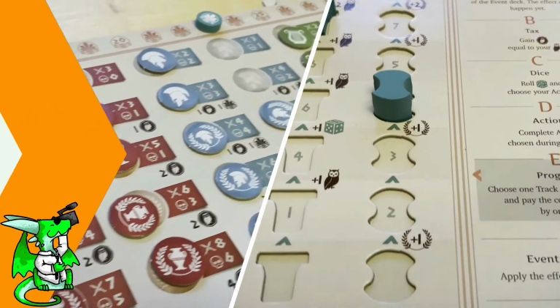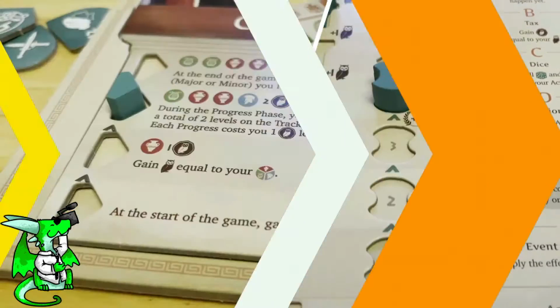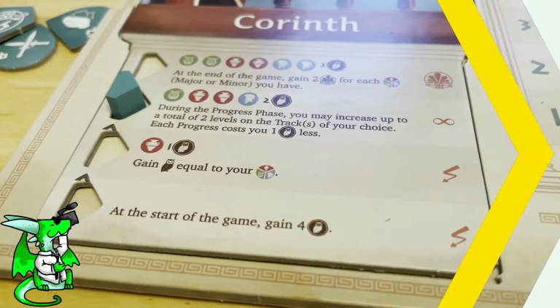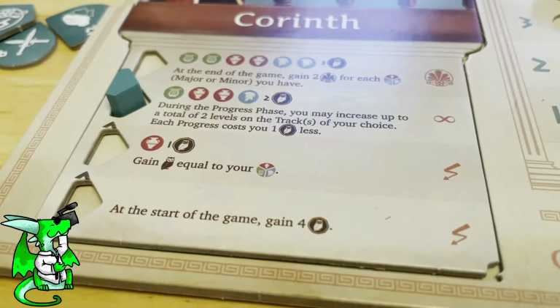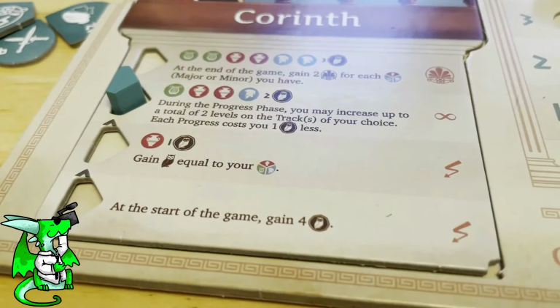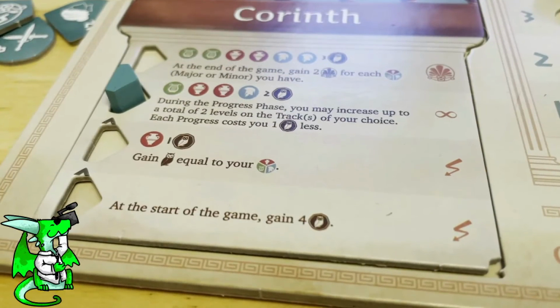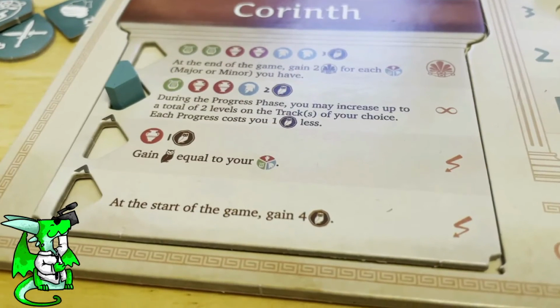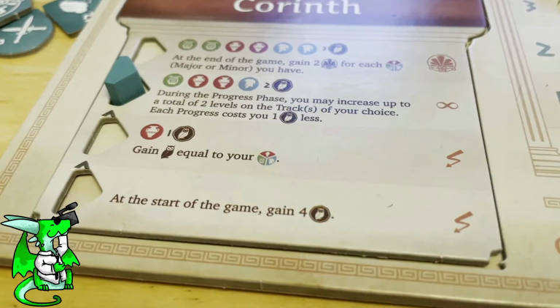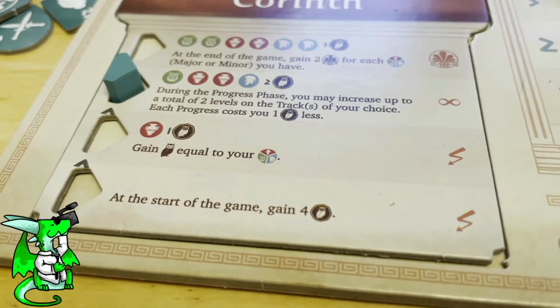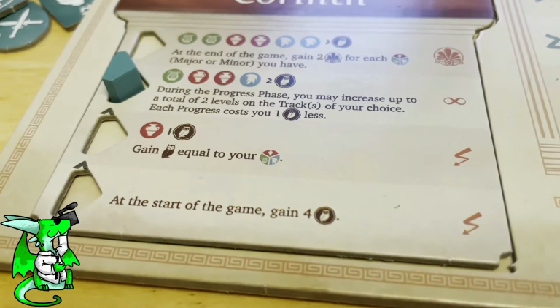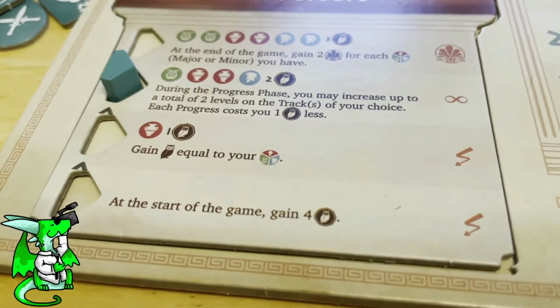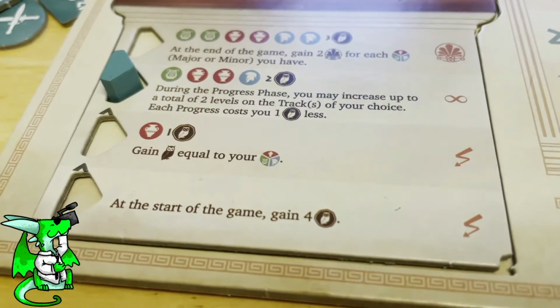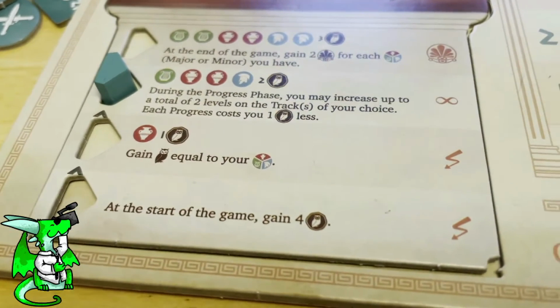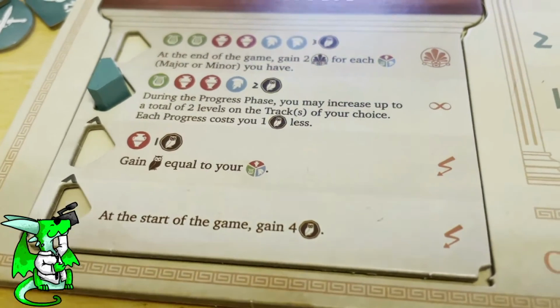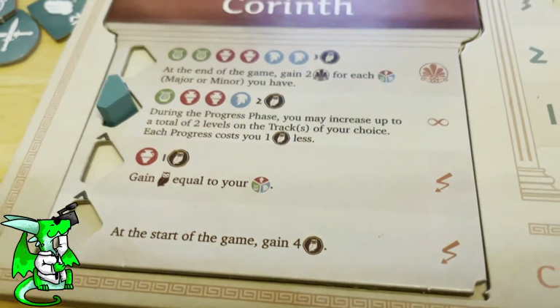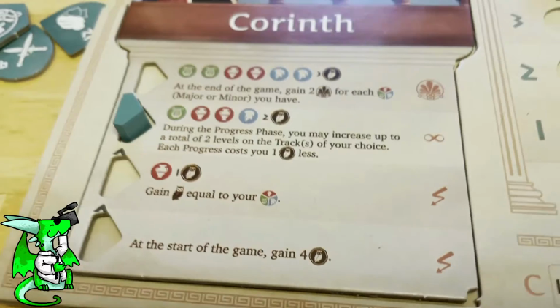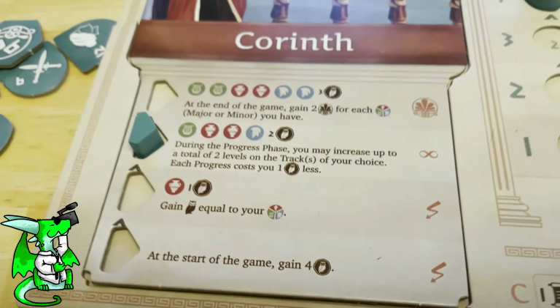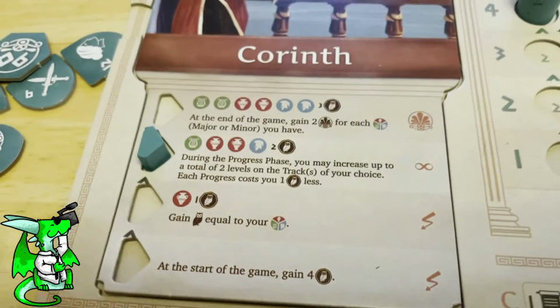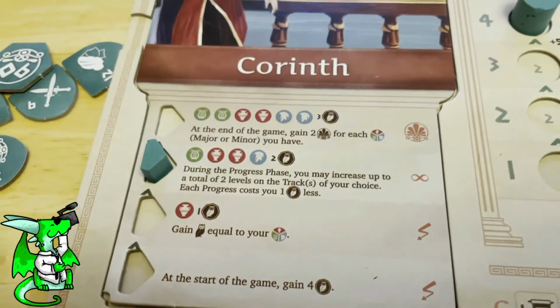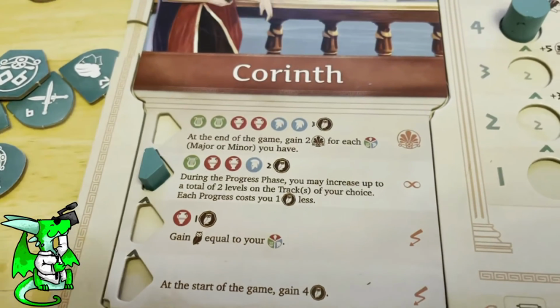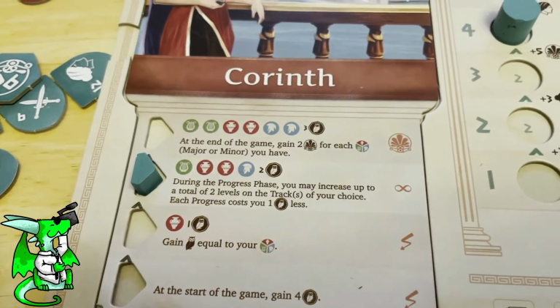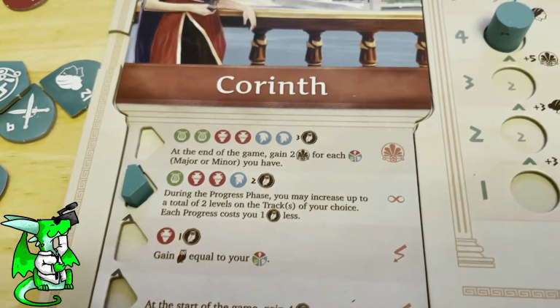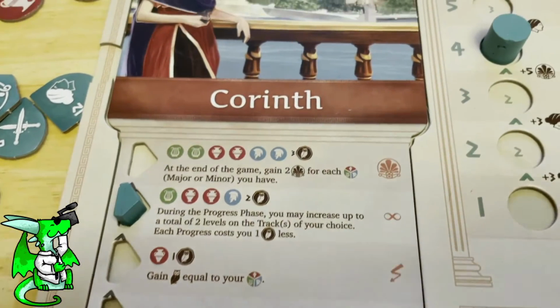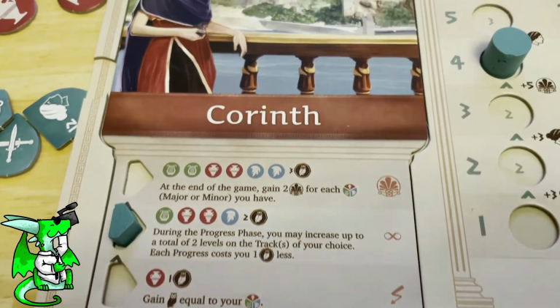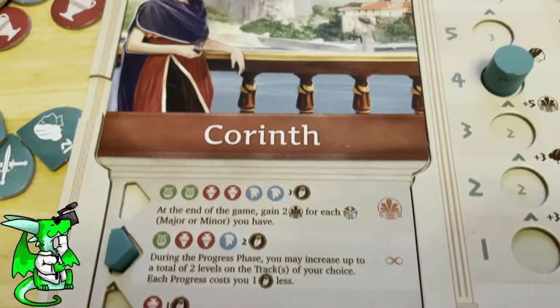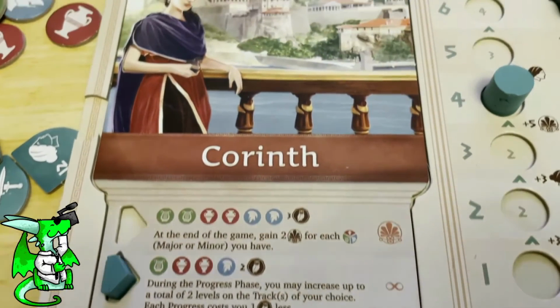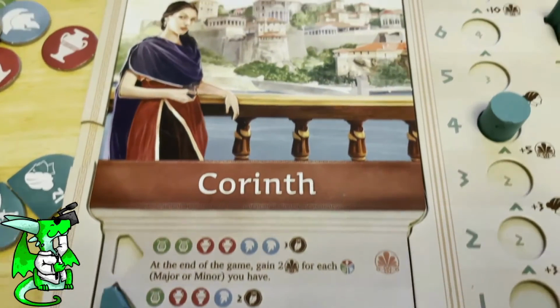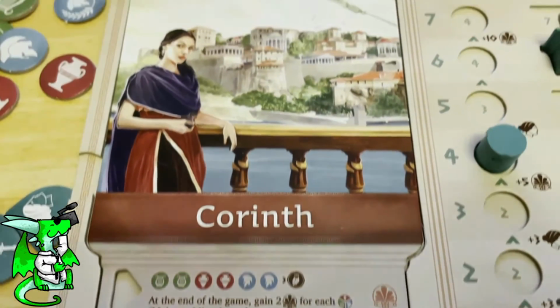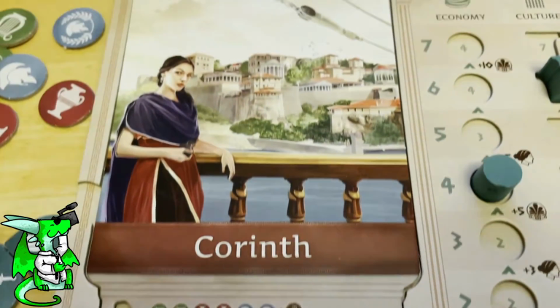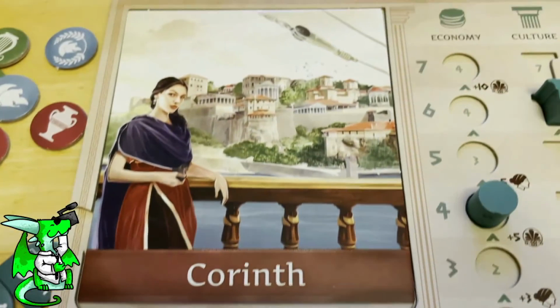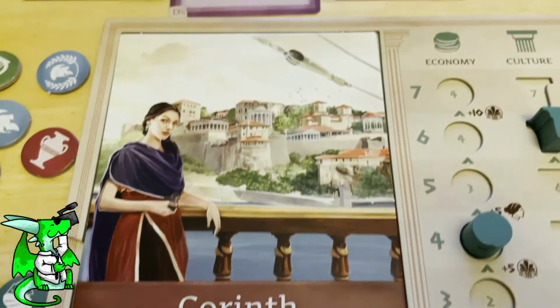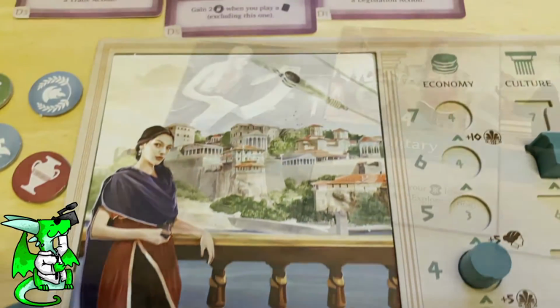In Khora: Rise of an Empire, each player is the head of a blossoming city-state in ancient Greece.